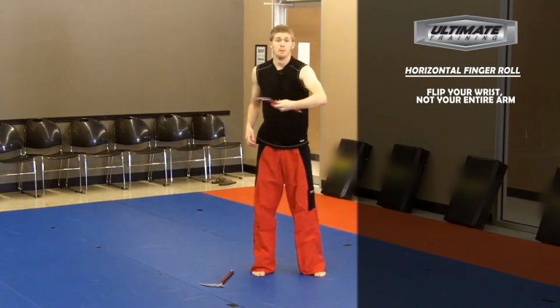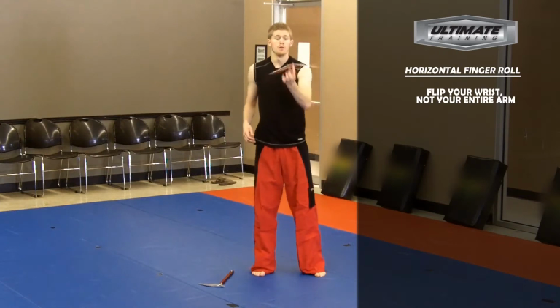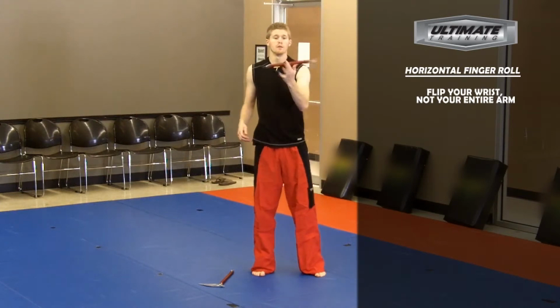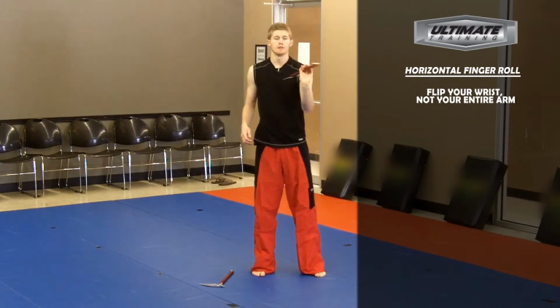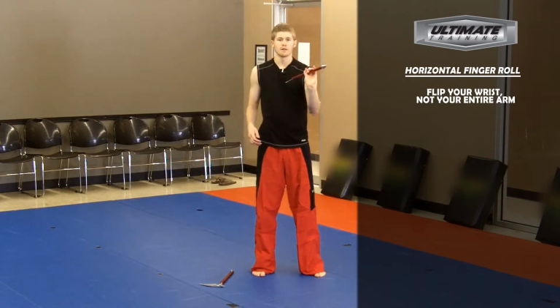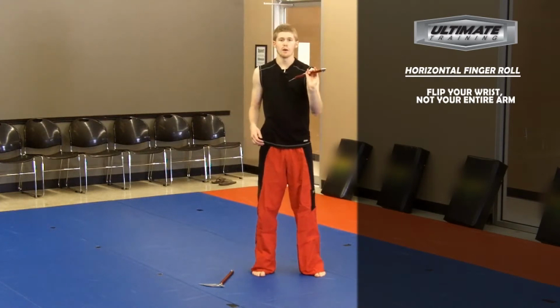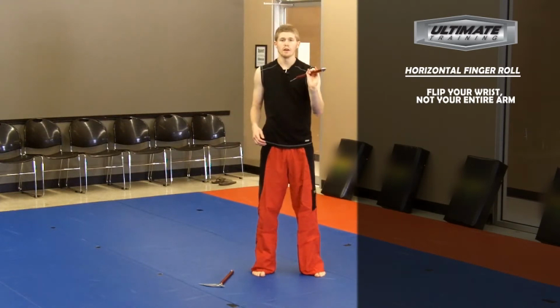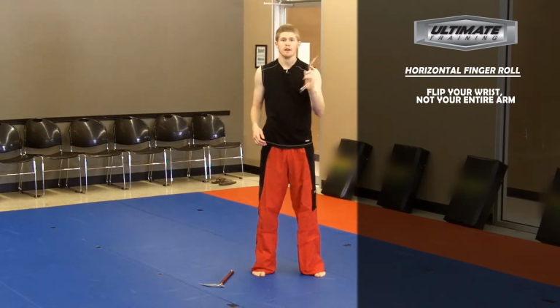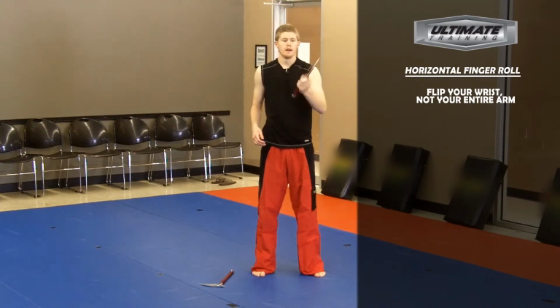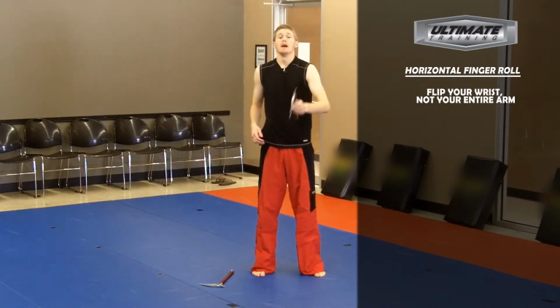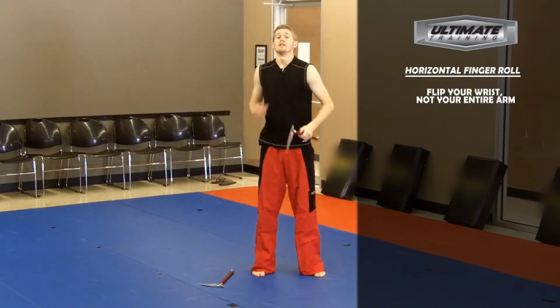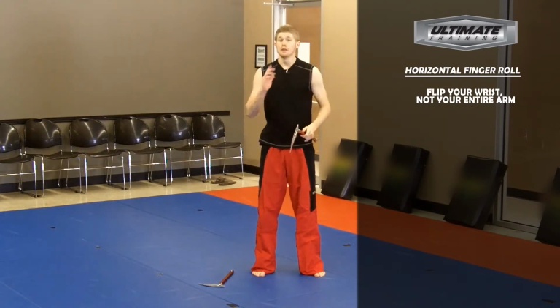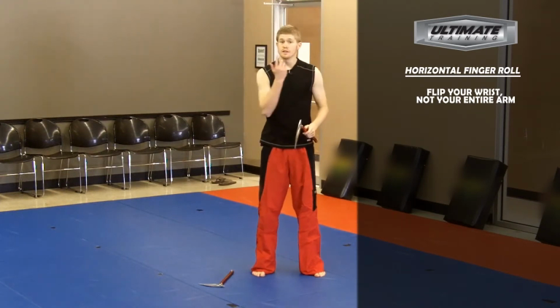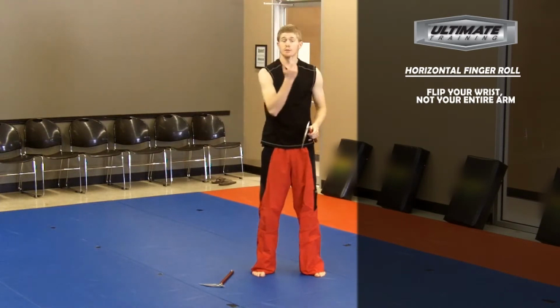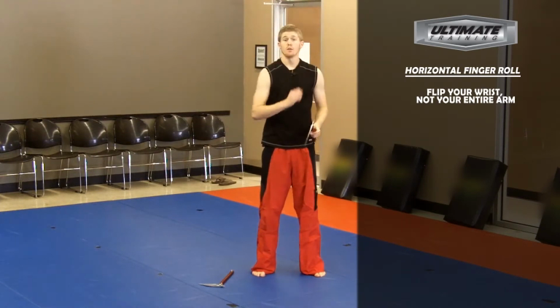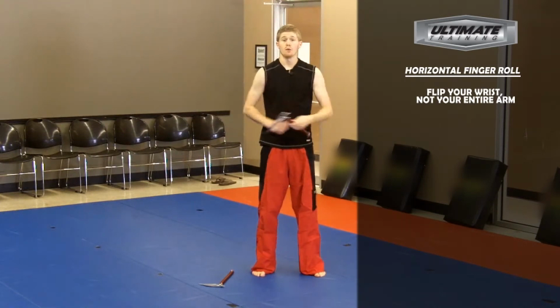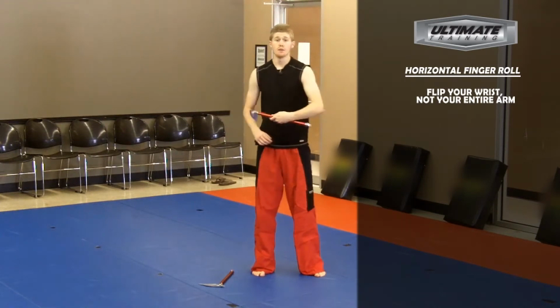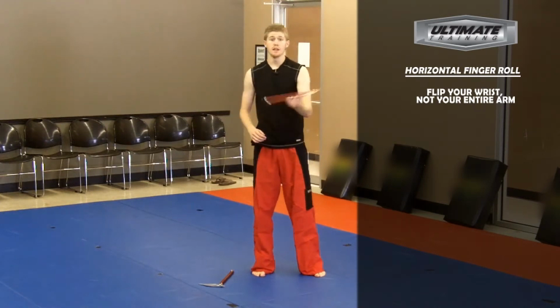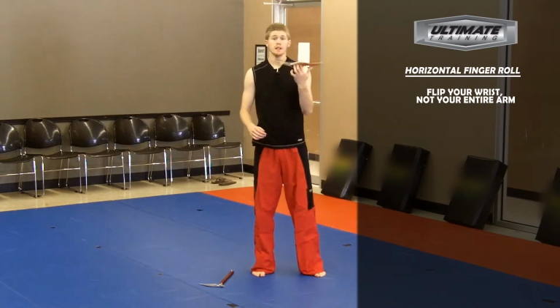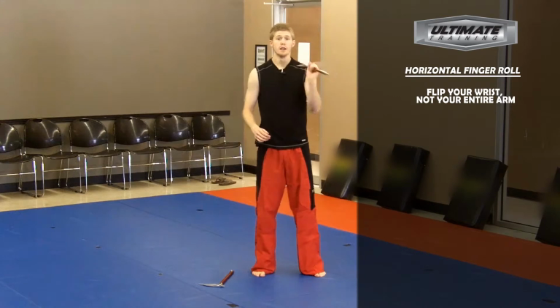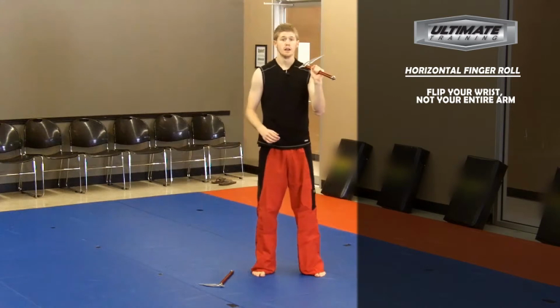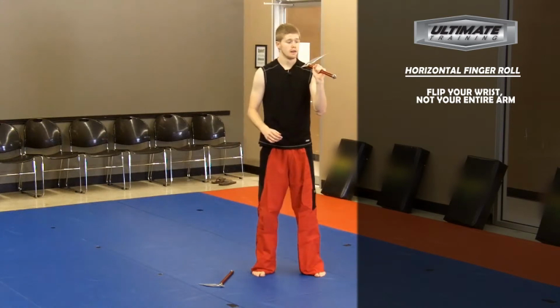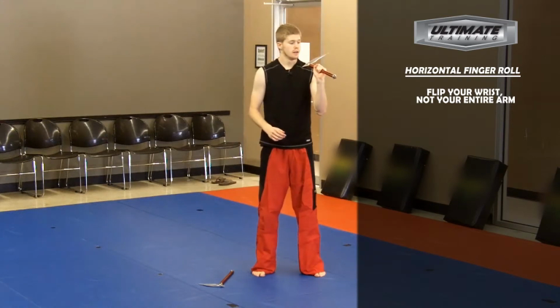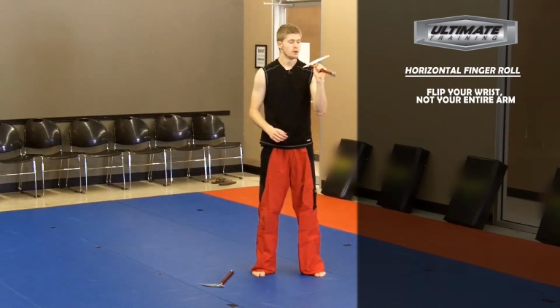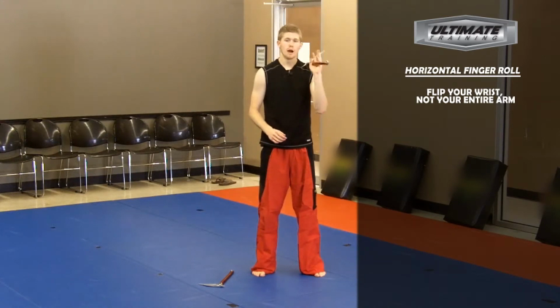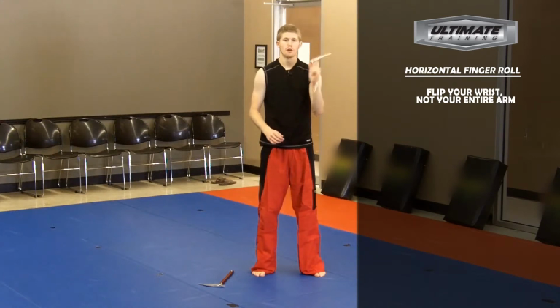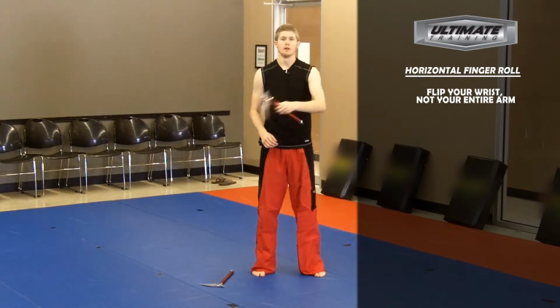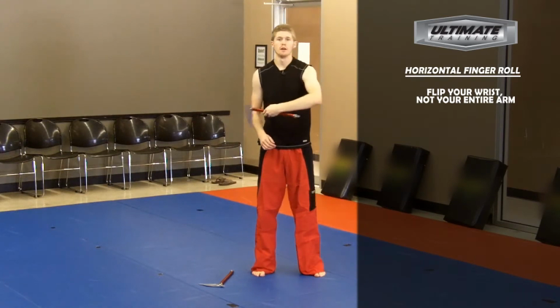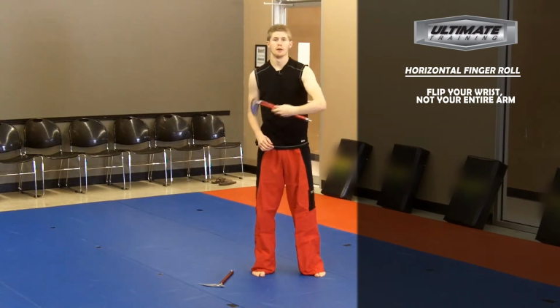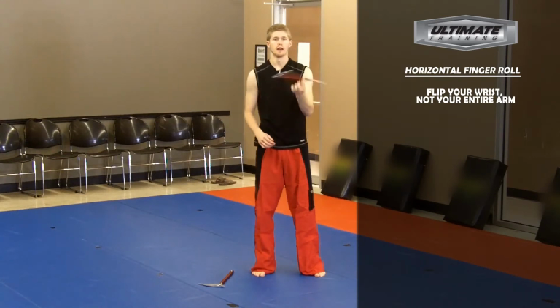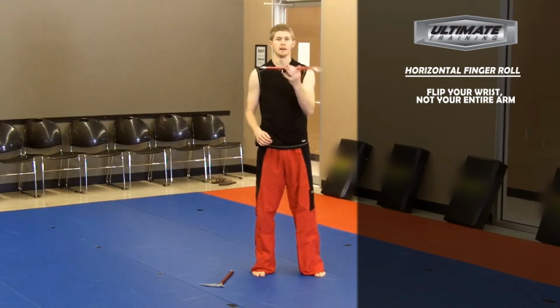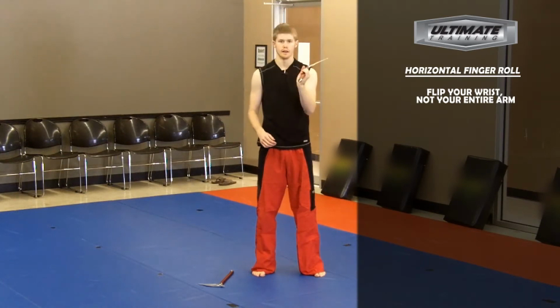Move your fingers out of the way. As soon as it has completed the one rotation, you grab with all of your hand again.